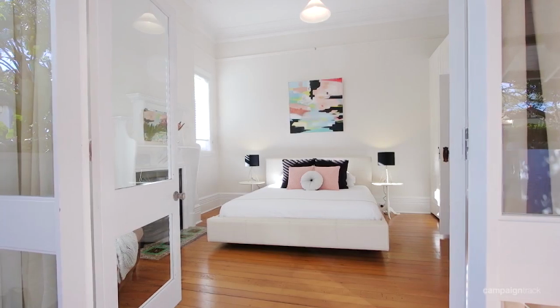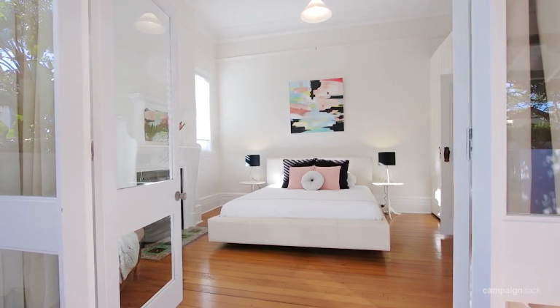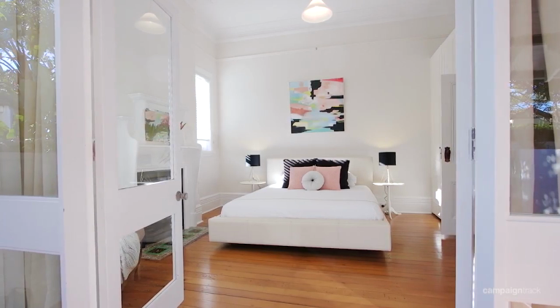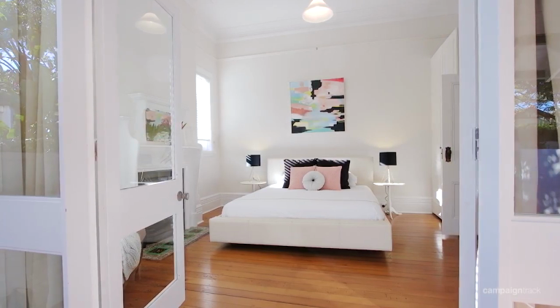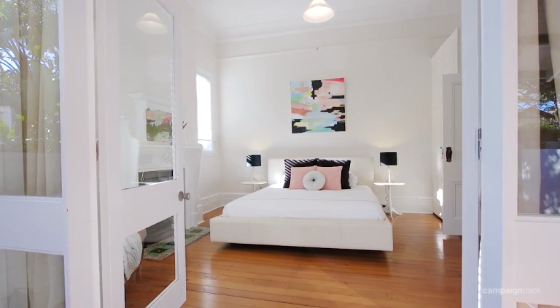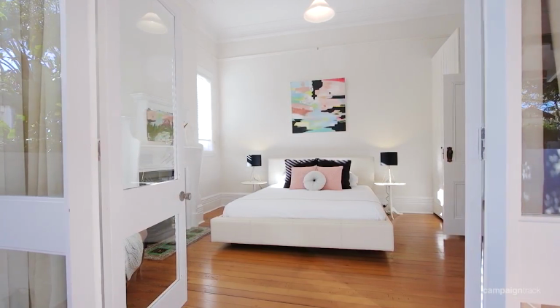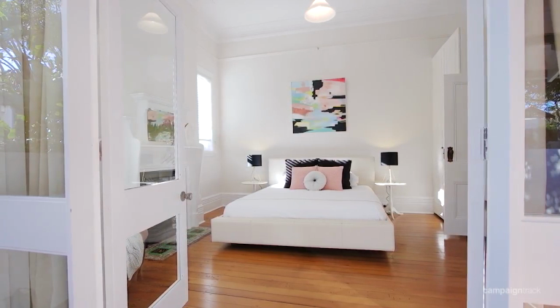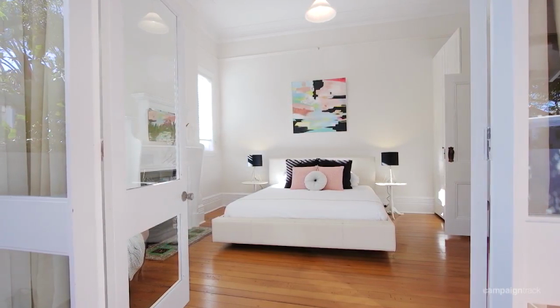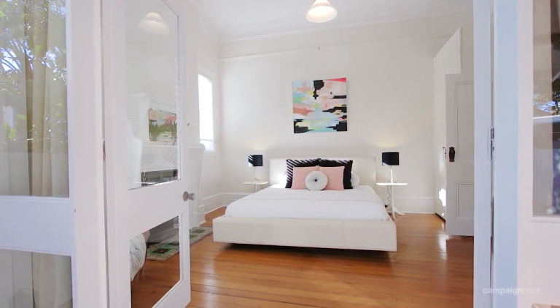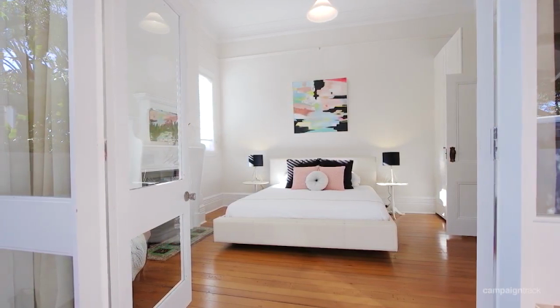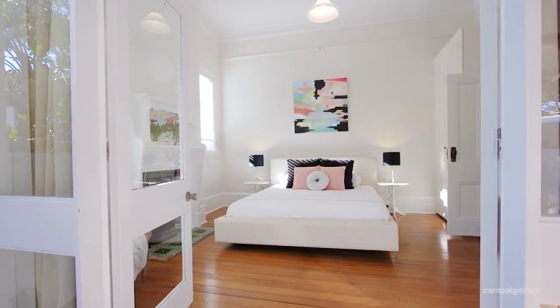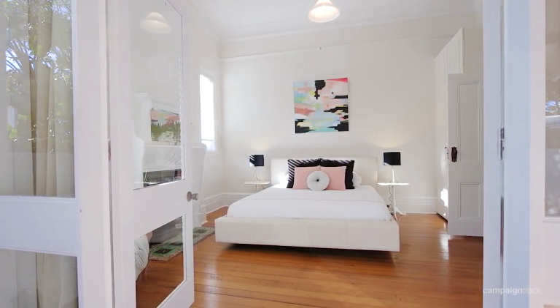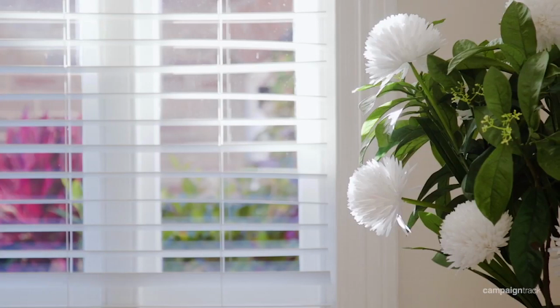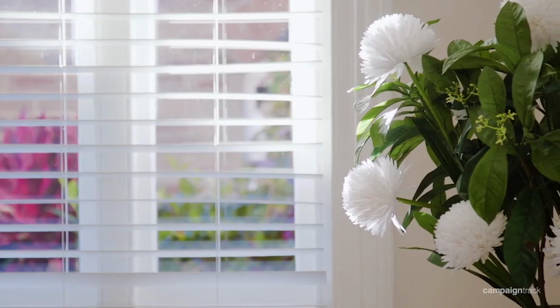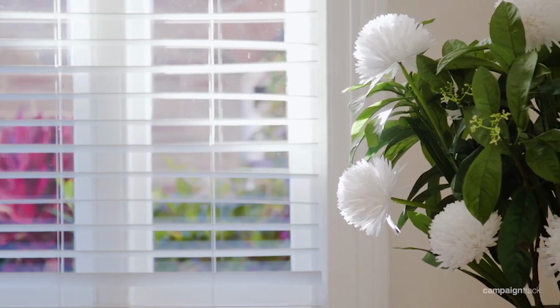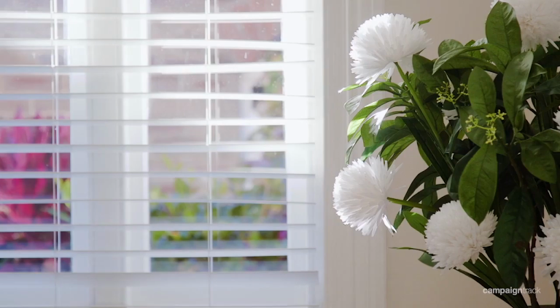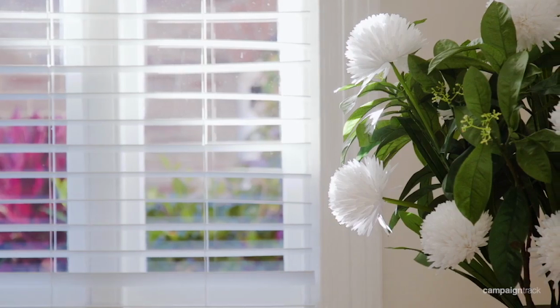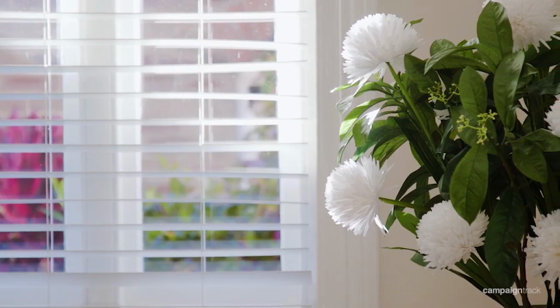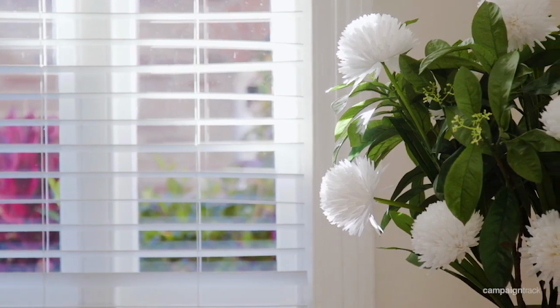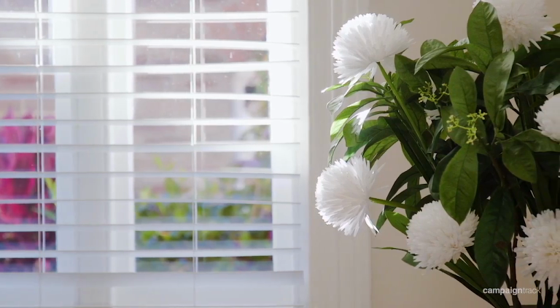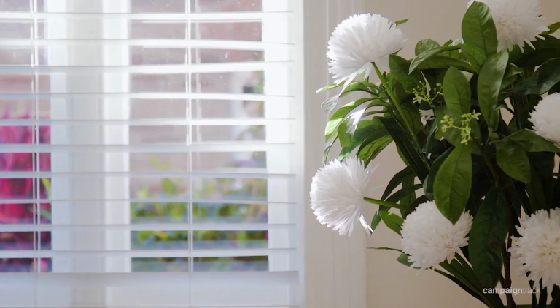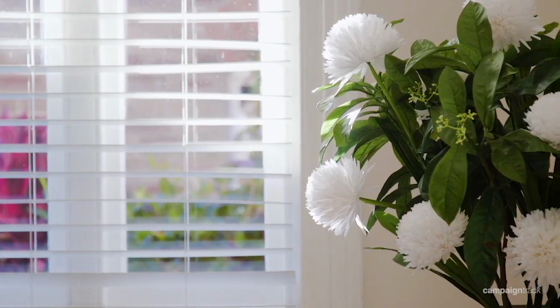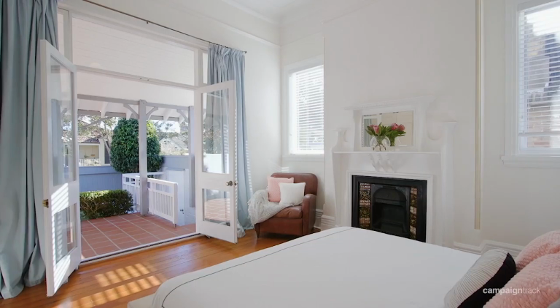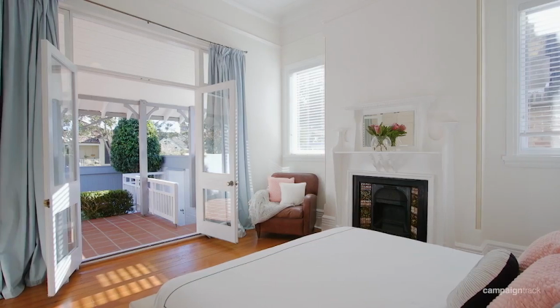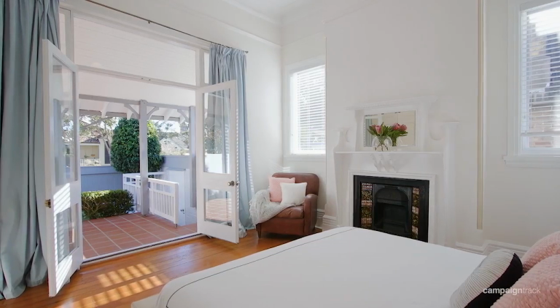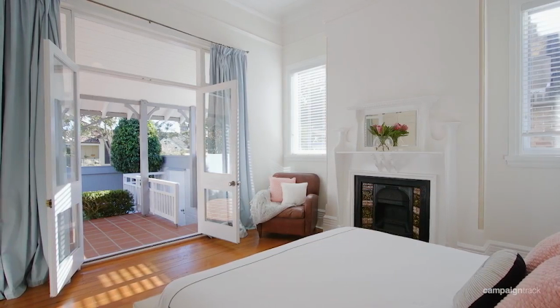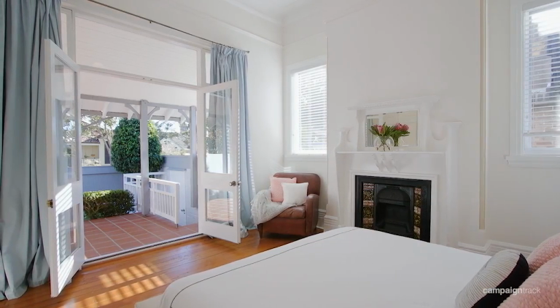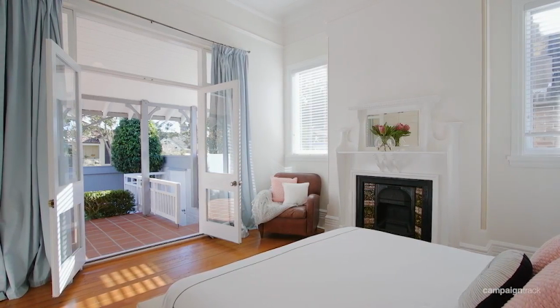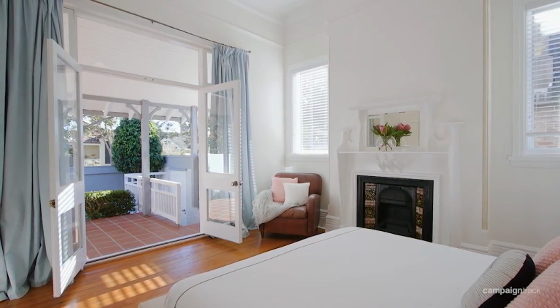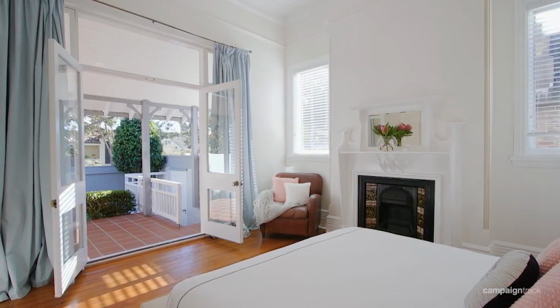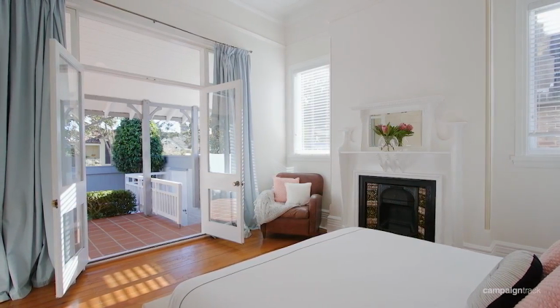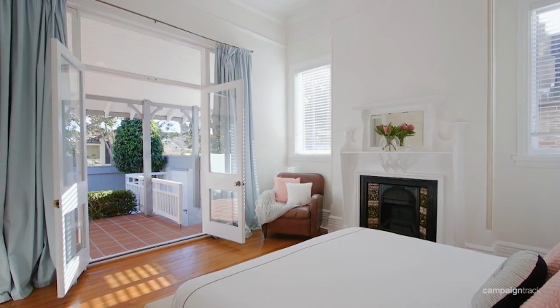Beautiful high ceilings, timber floors — the place is awash with light. I can't wait for you to see this home.